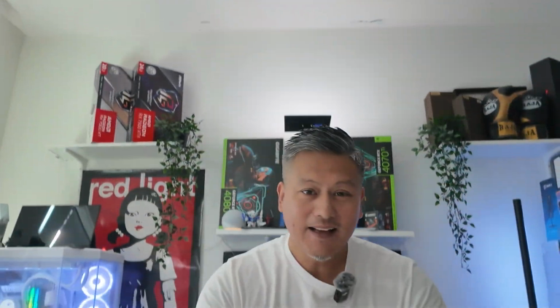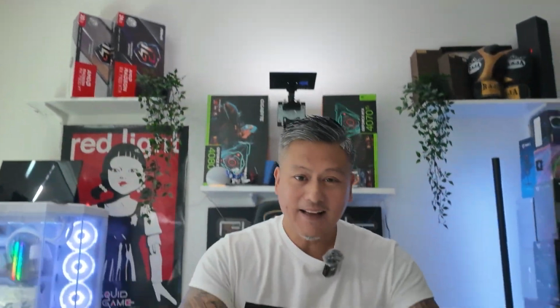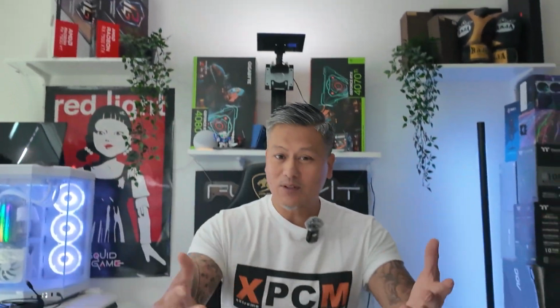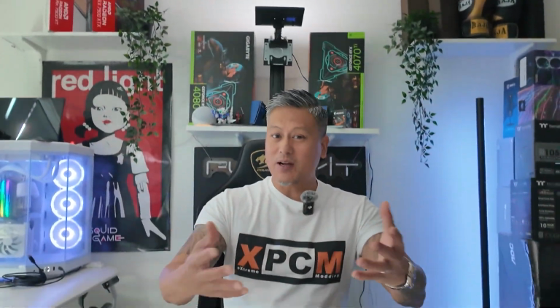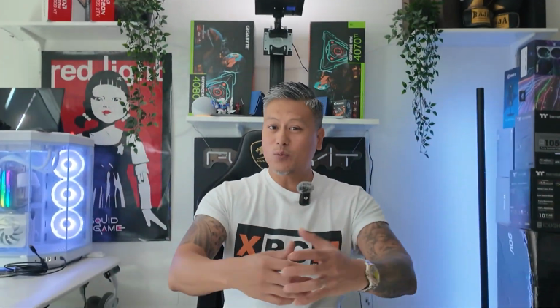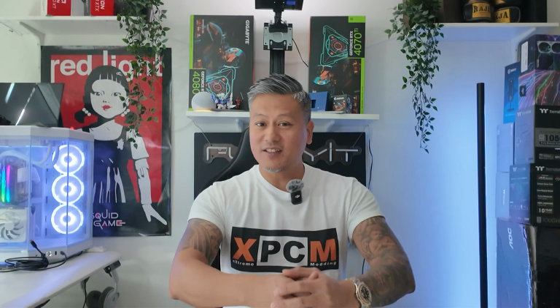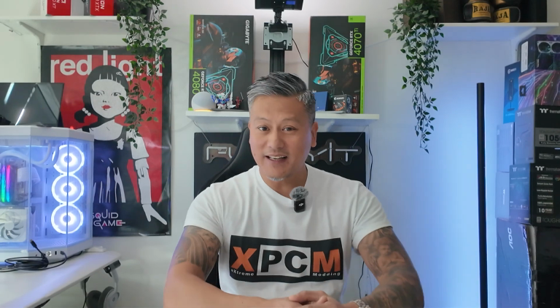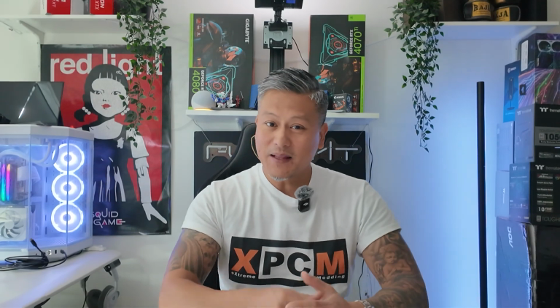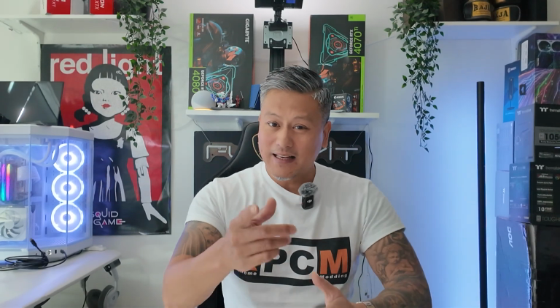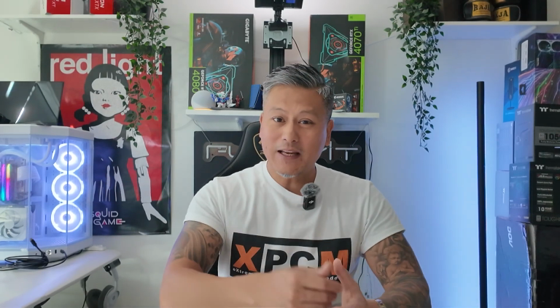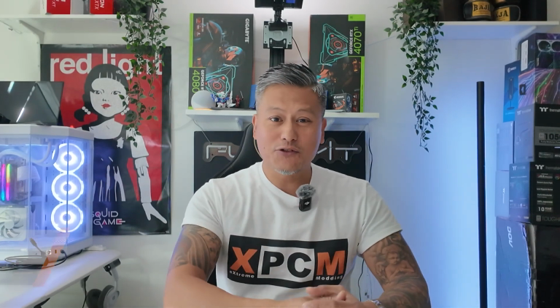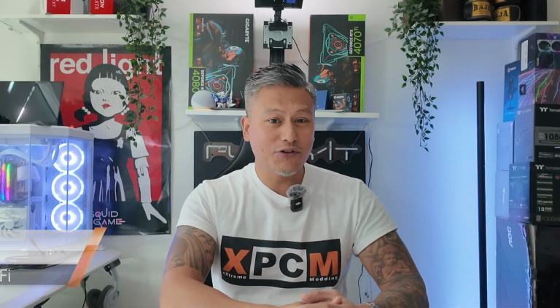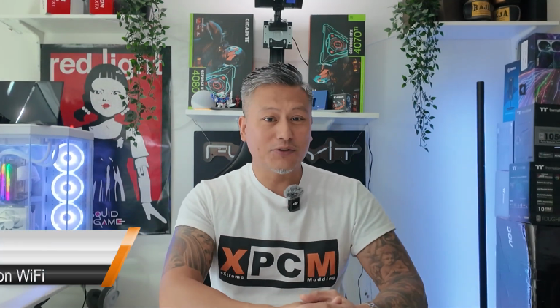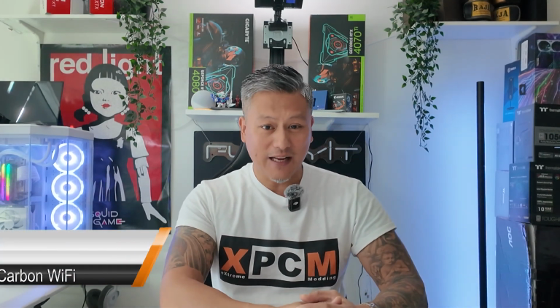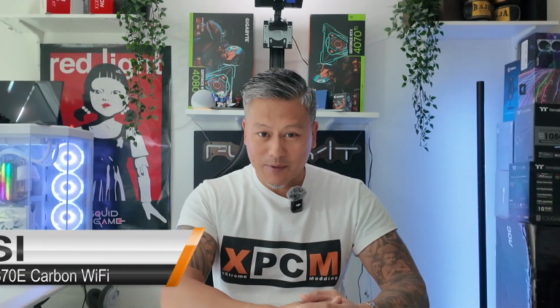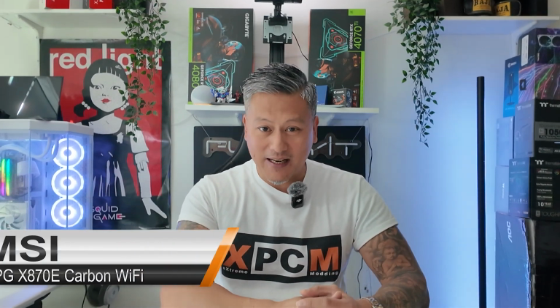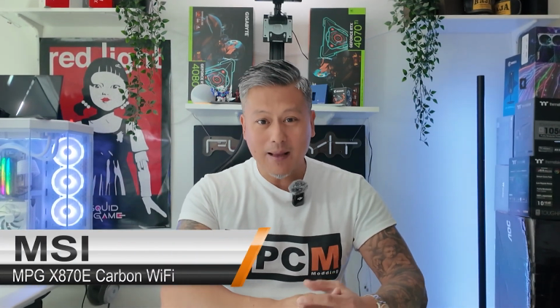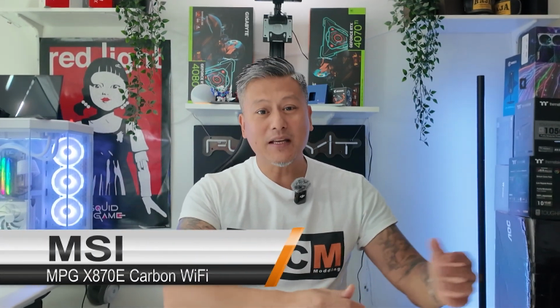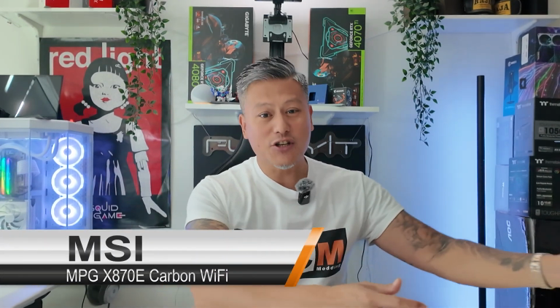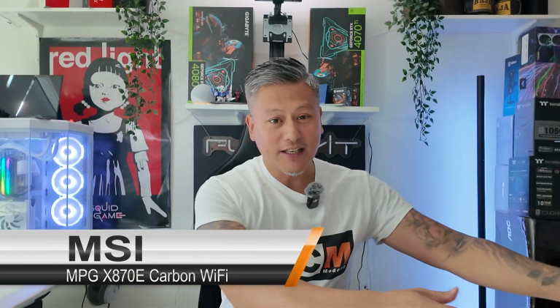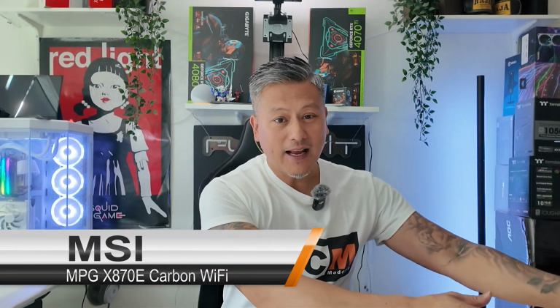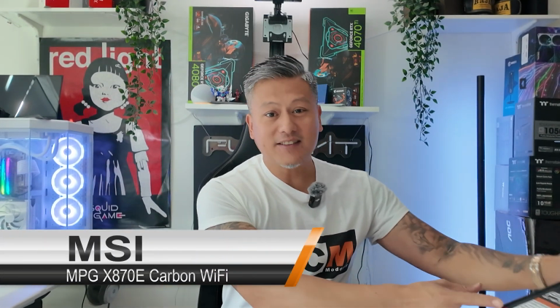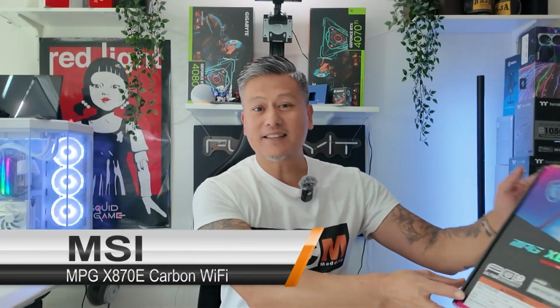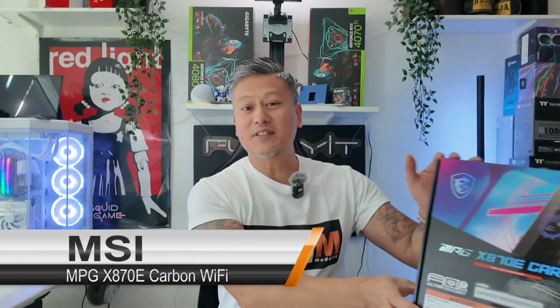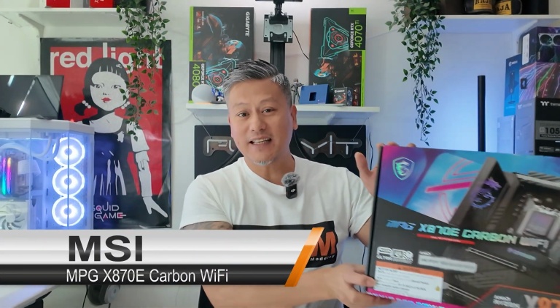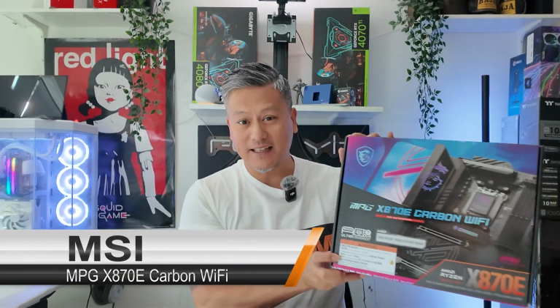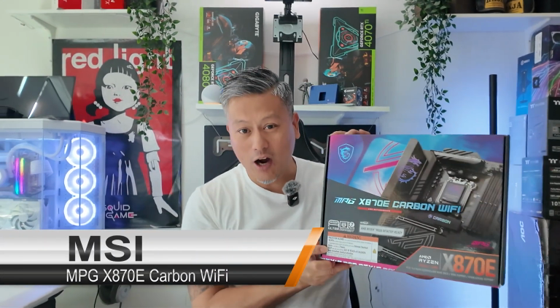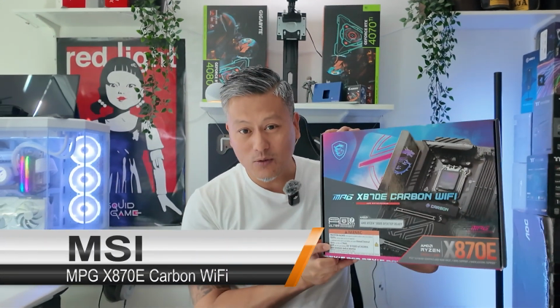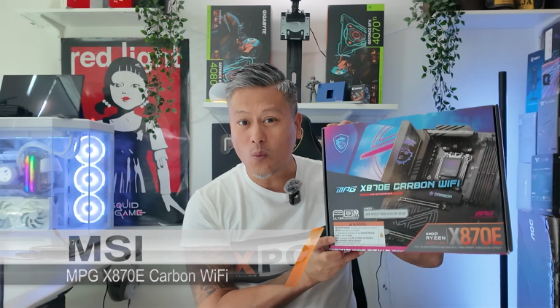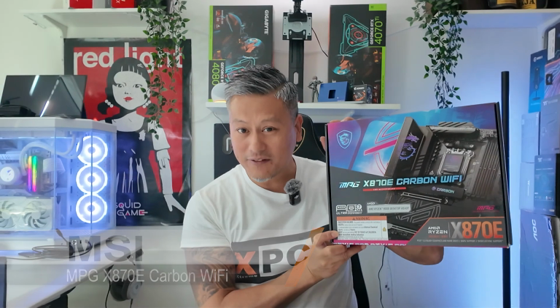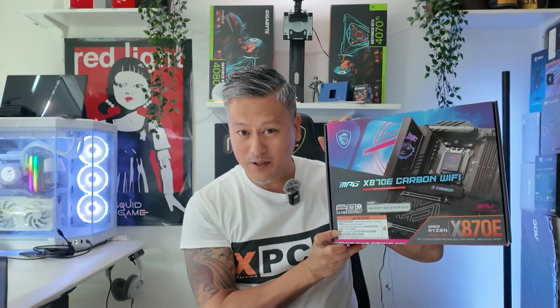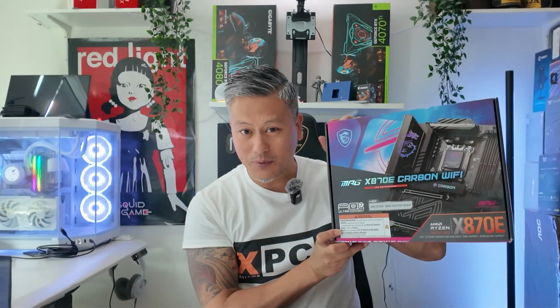Hey, what's up guys, Winston here. Let me introduce you to the MSI MPG X870E Carbon Wi-Fi motherboard.